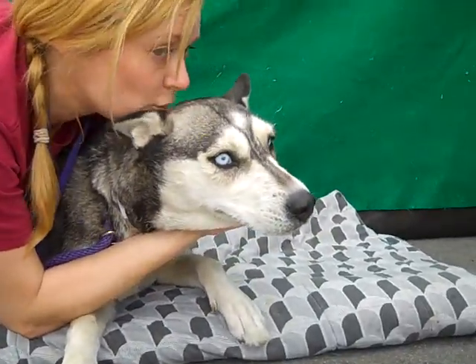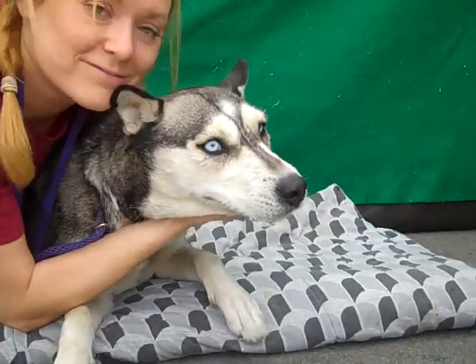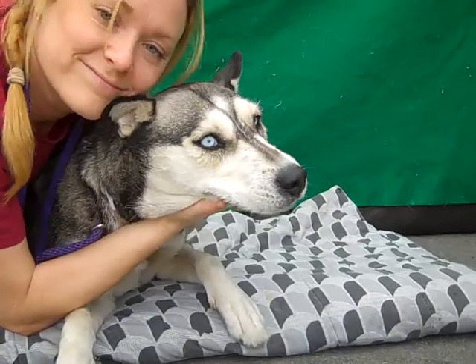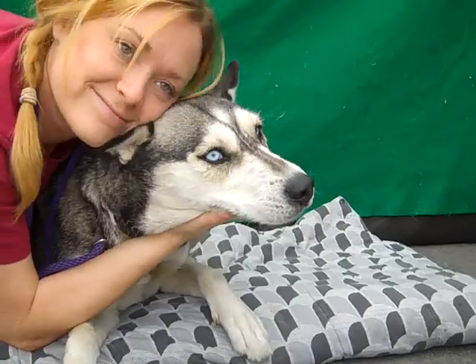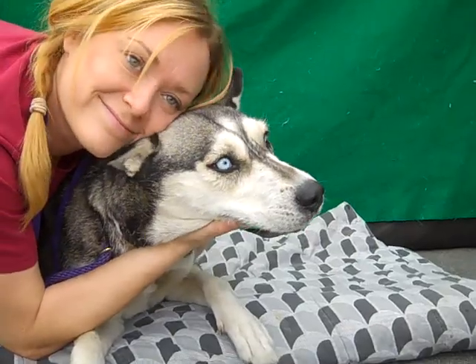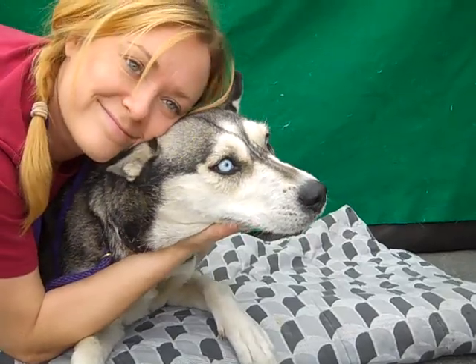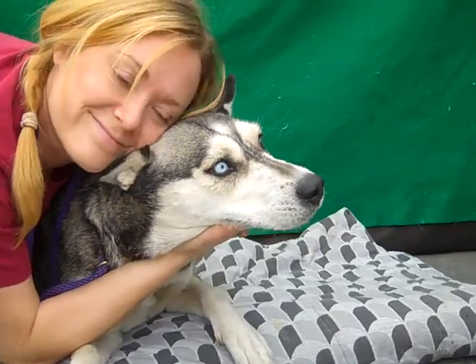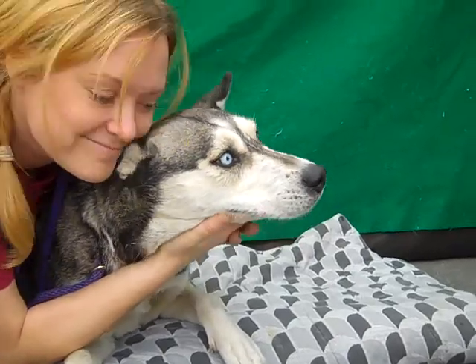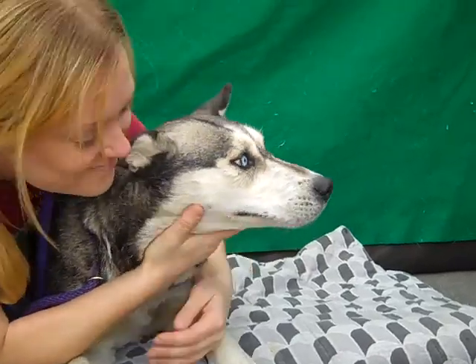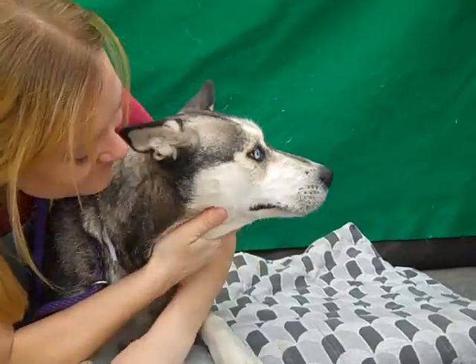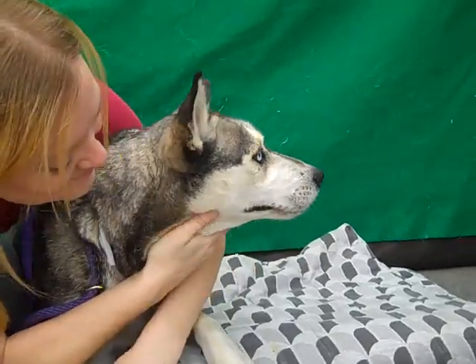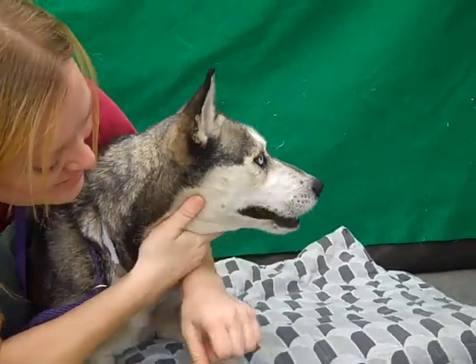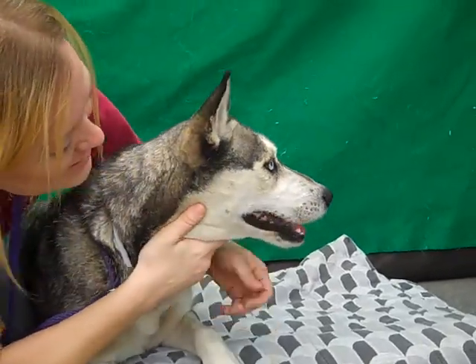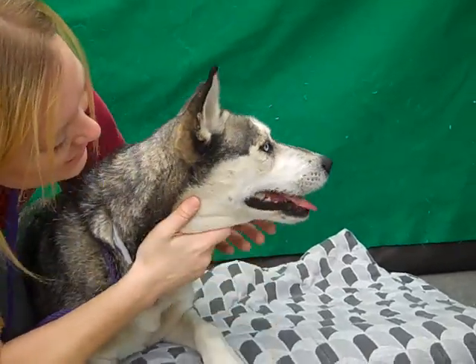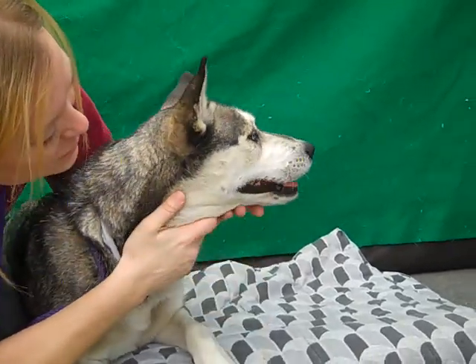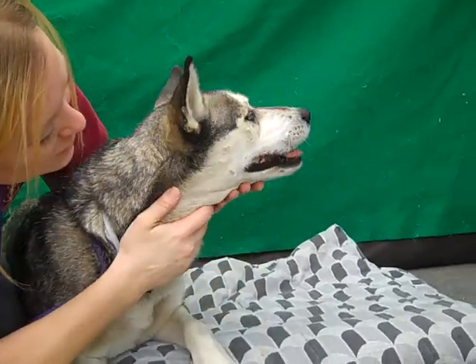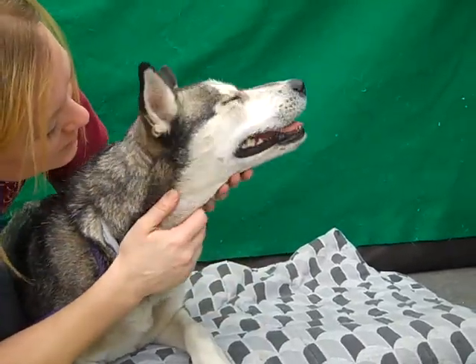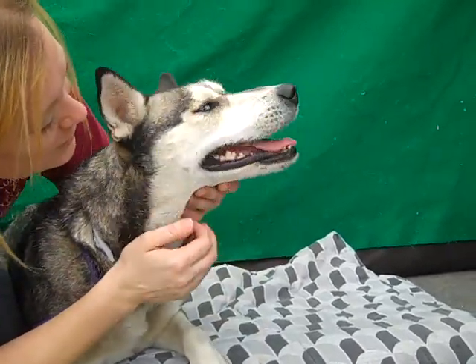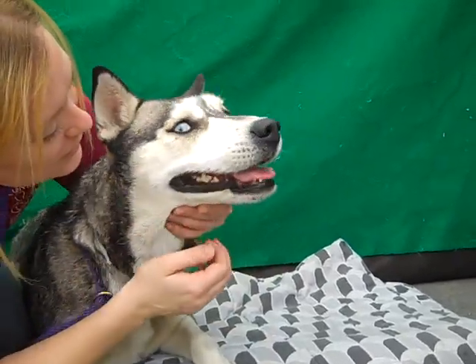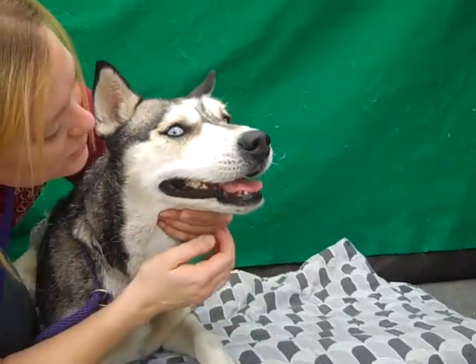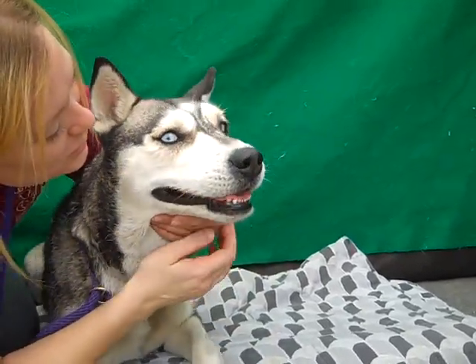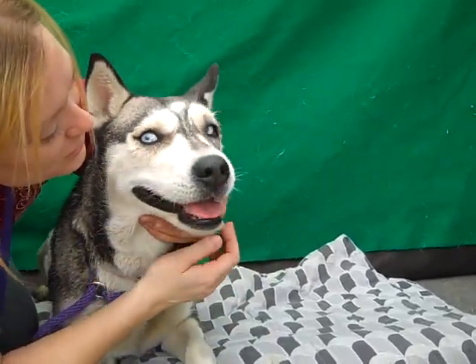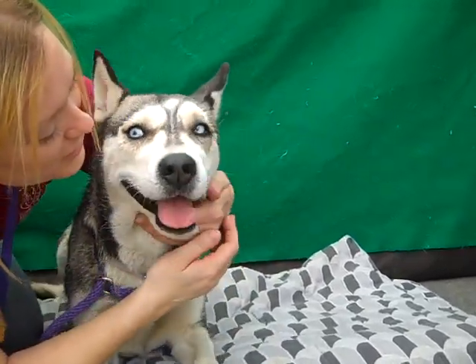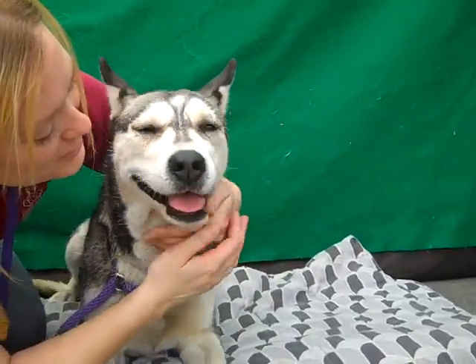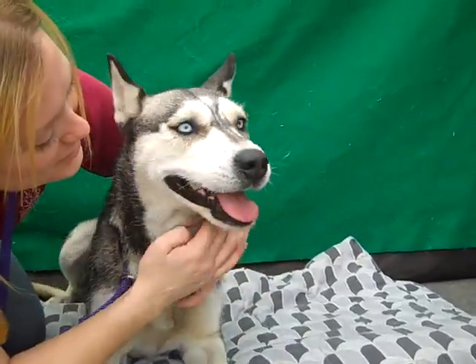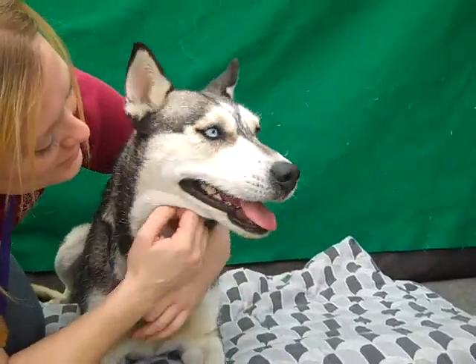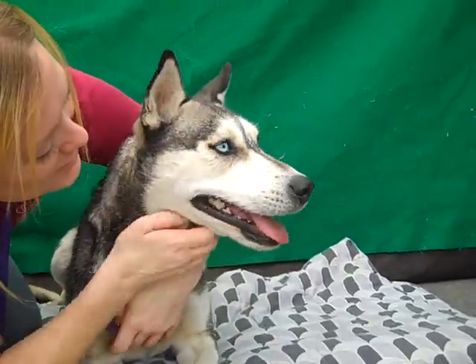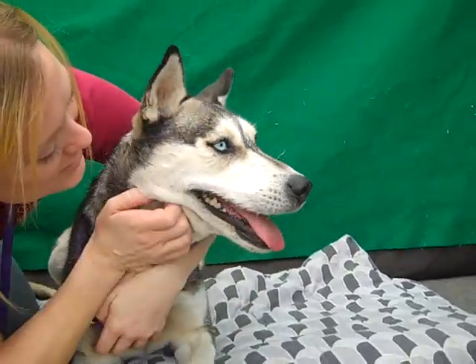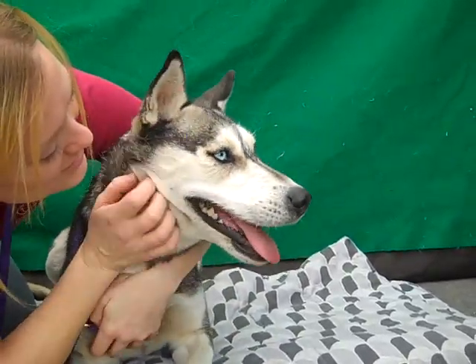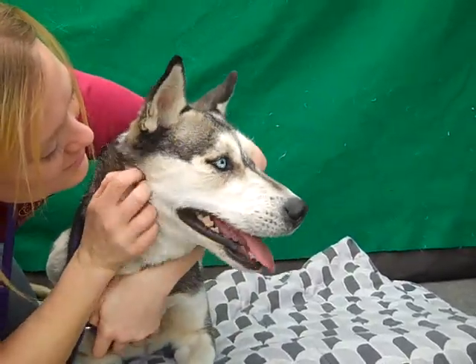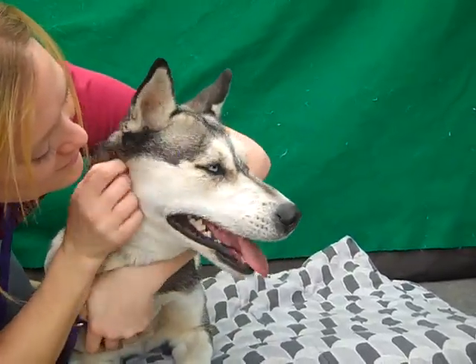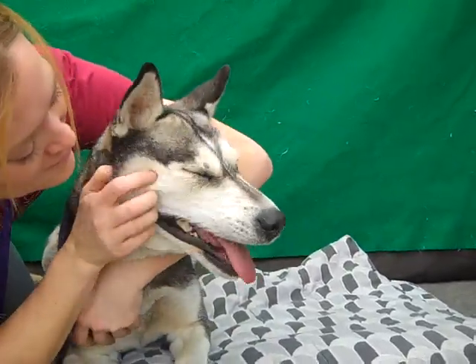Come meet Lexi today at the Baldwin Park shelter. Bye bye, beautiful girl — smile goodbye.